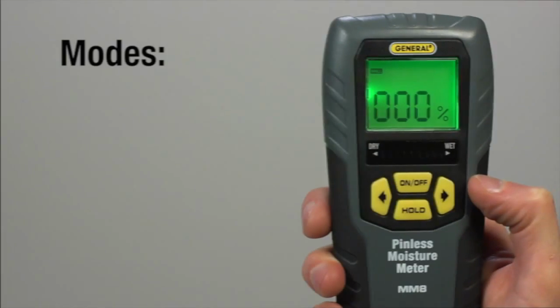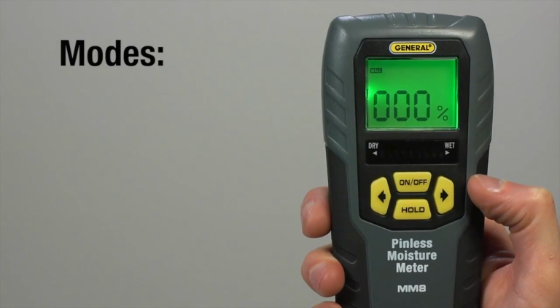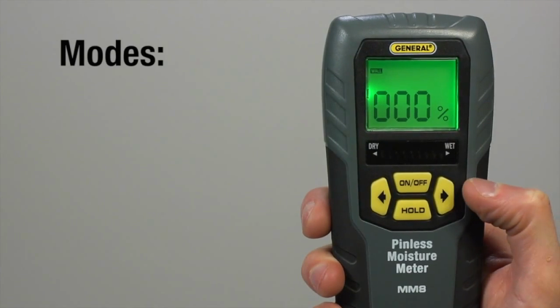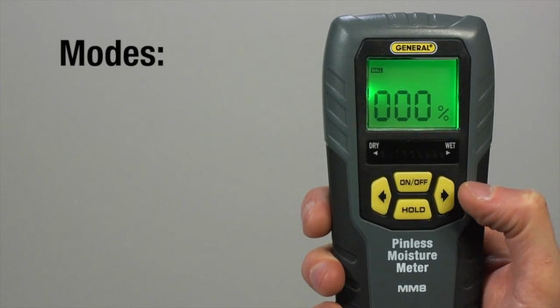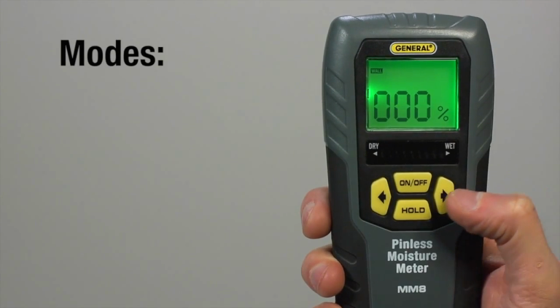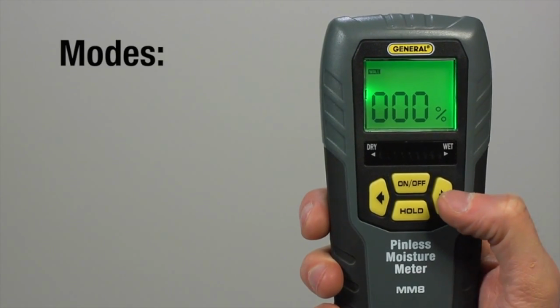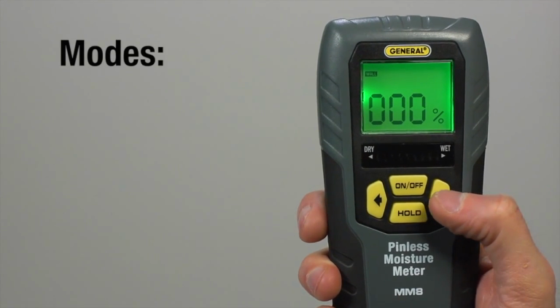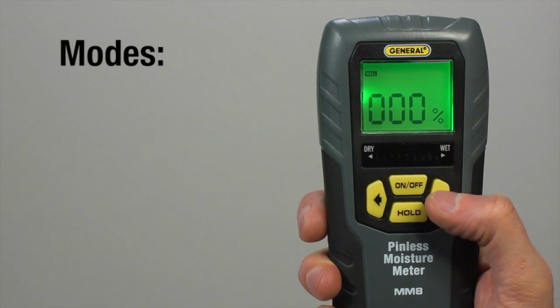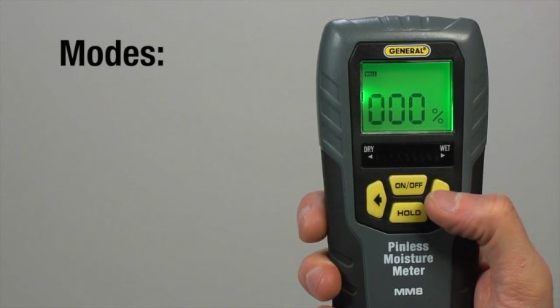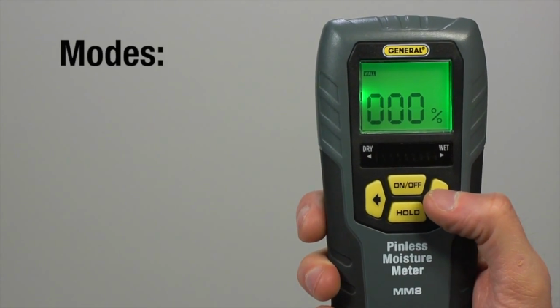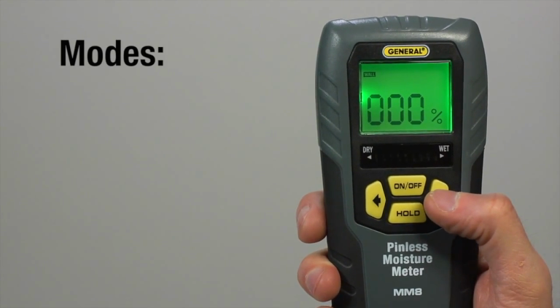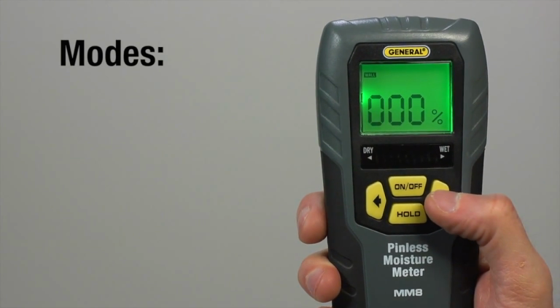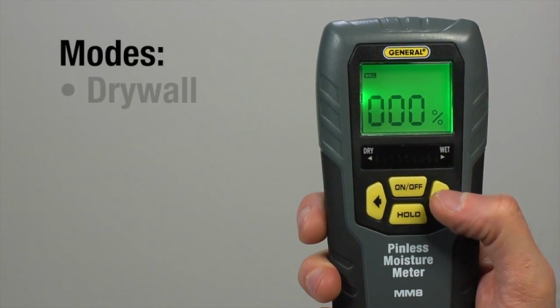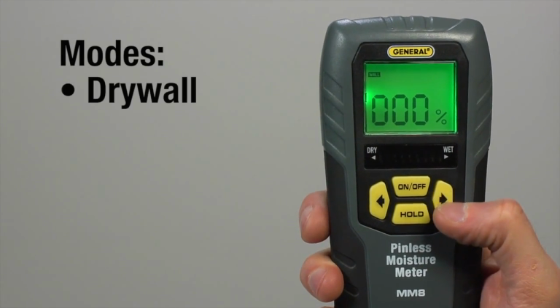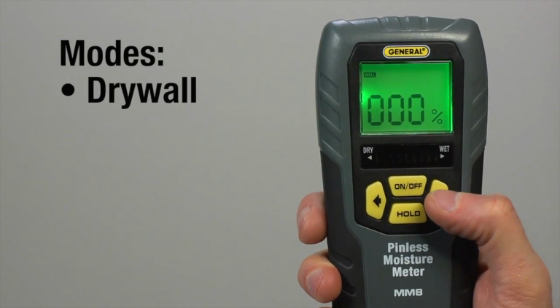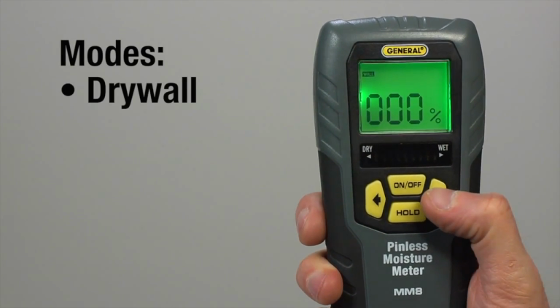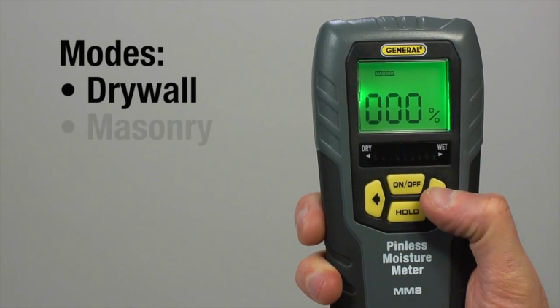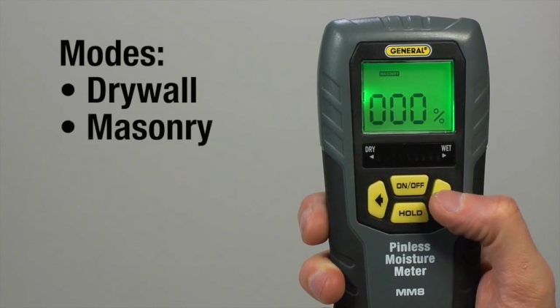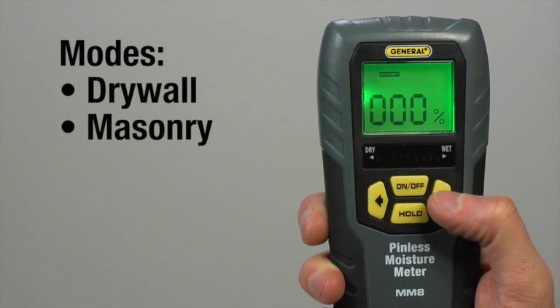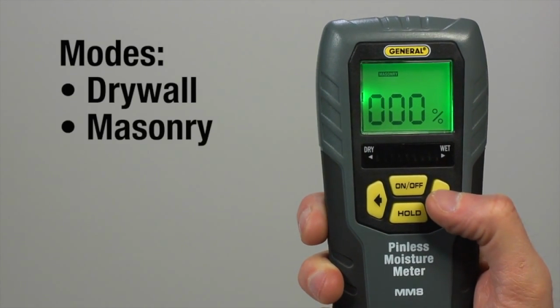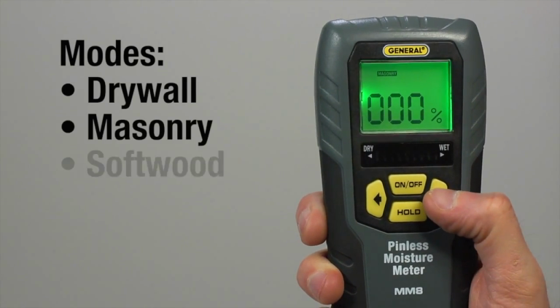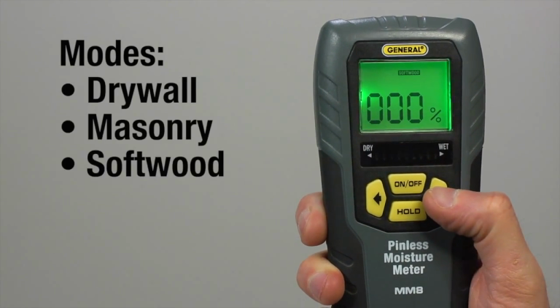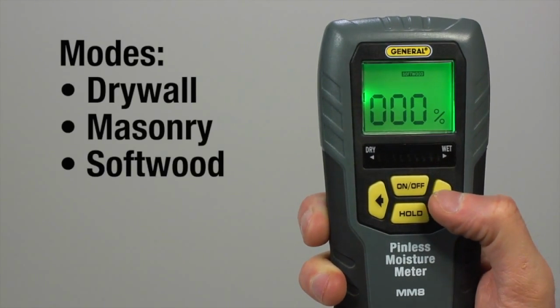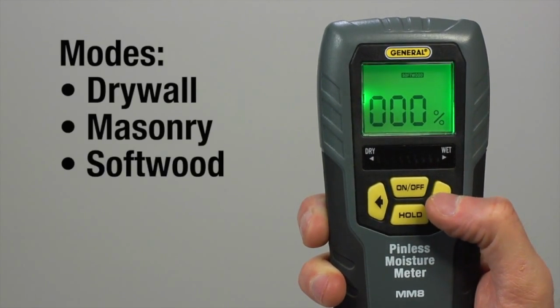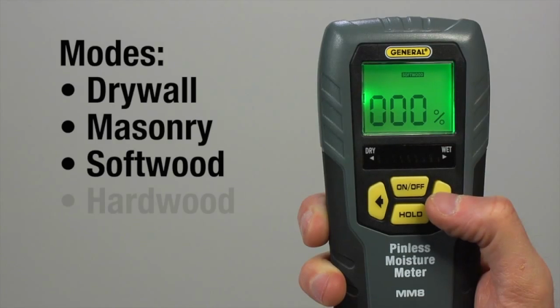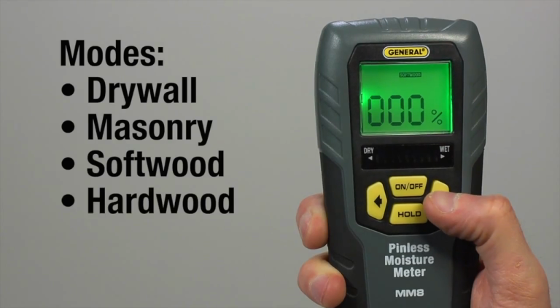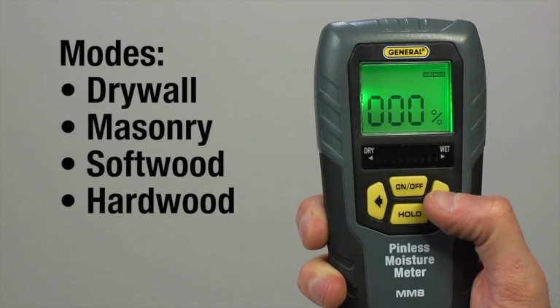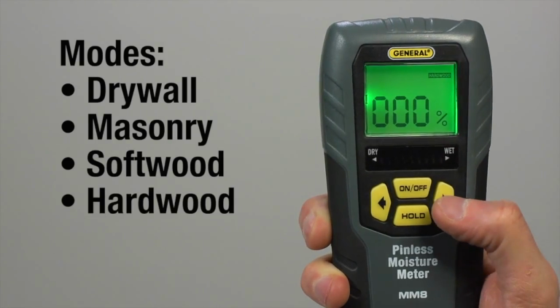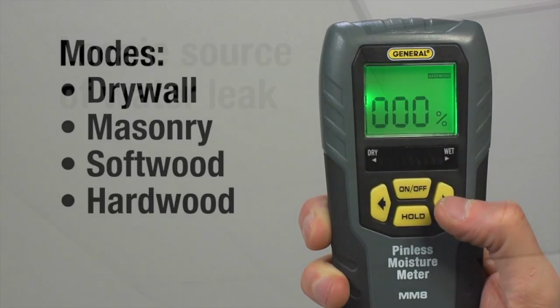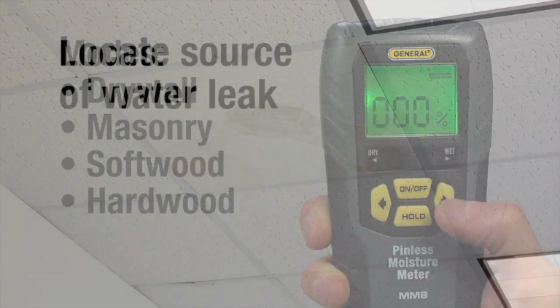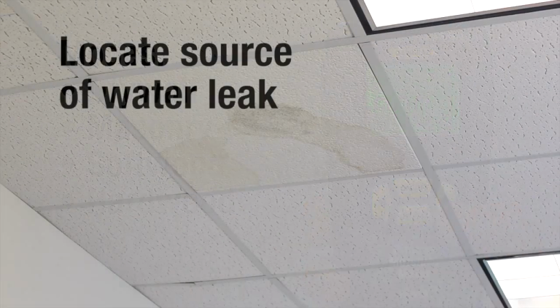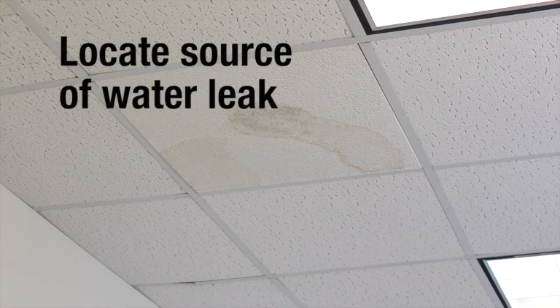Two arrow keys let you switch between modes: drywall, masonry, softwood and hardwood.